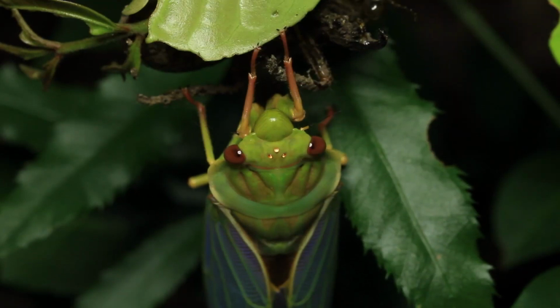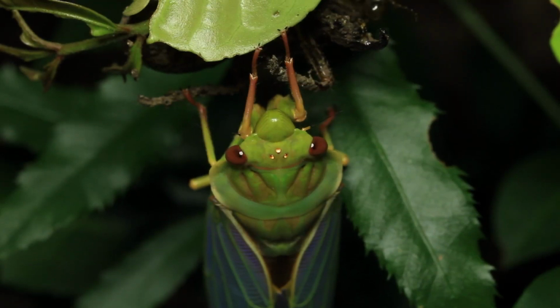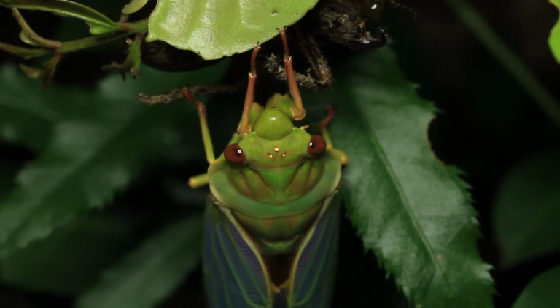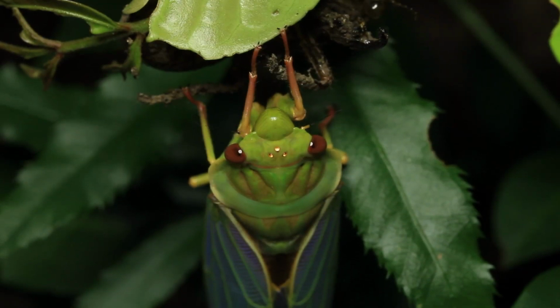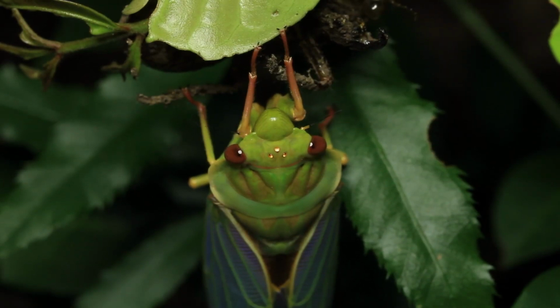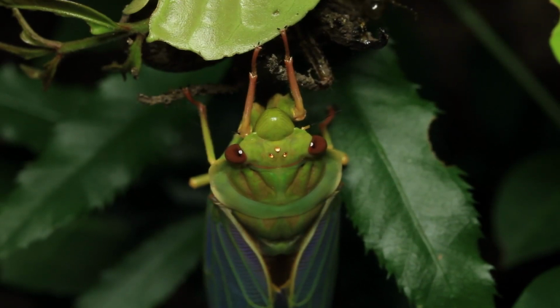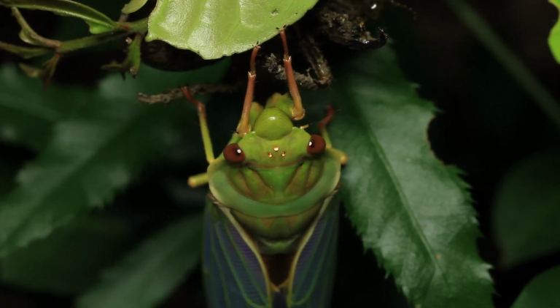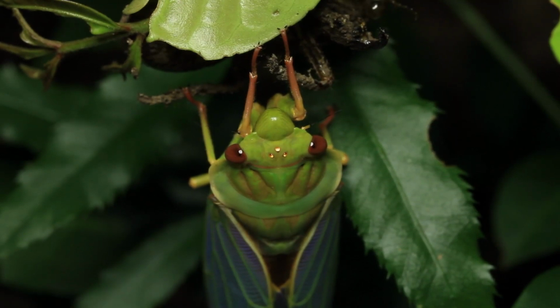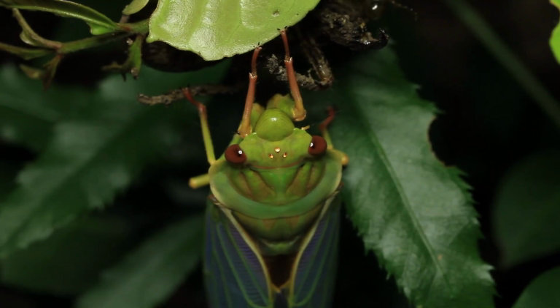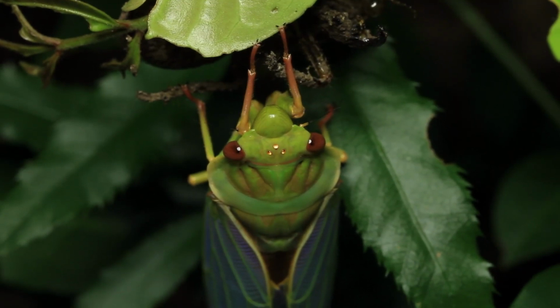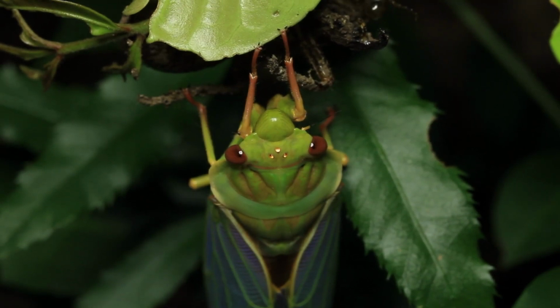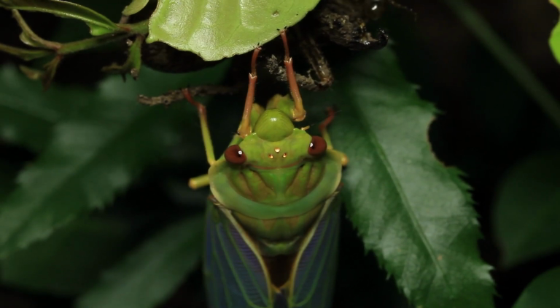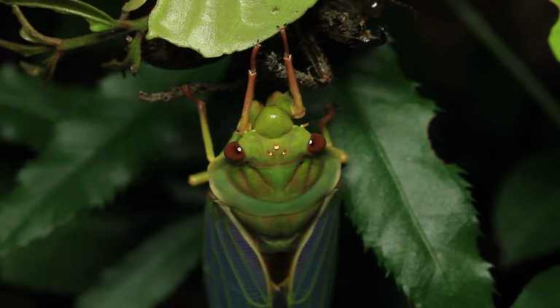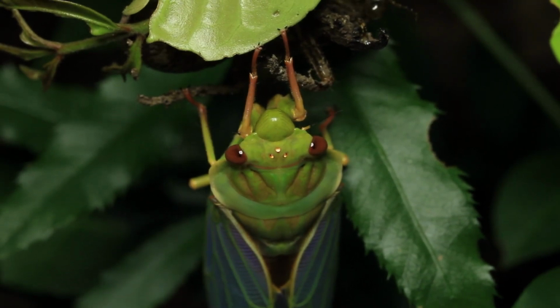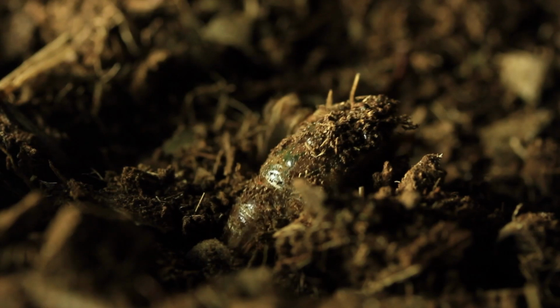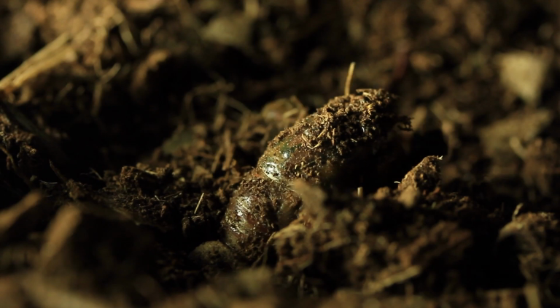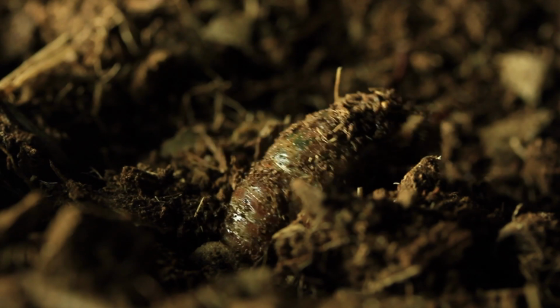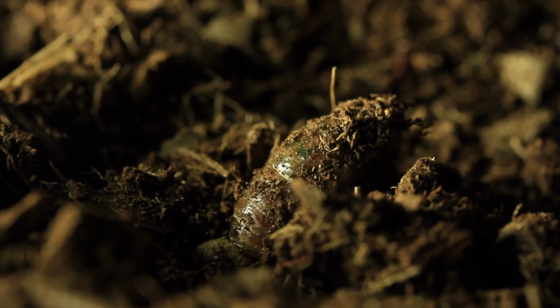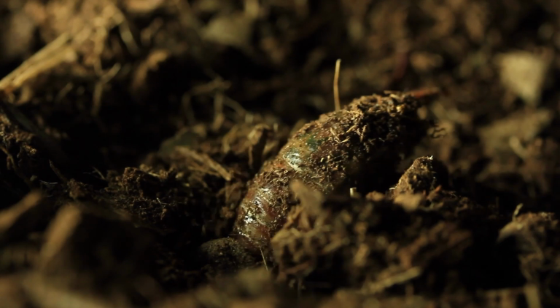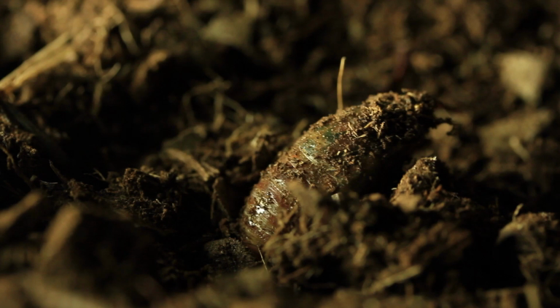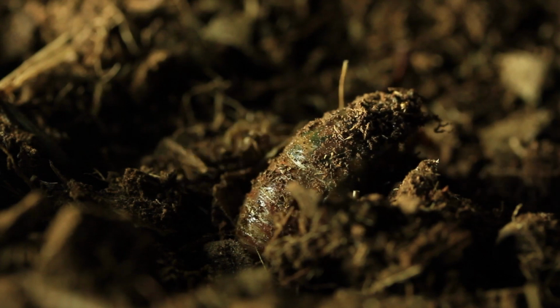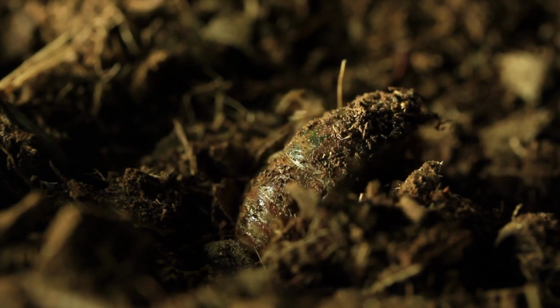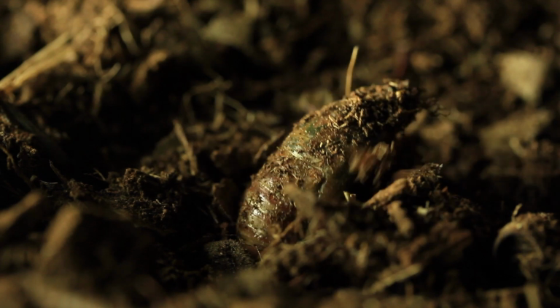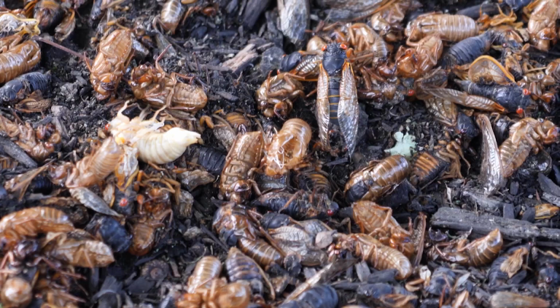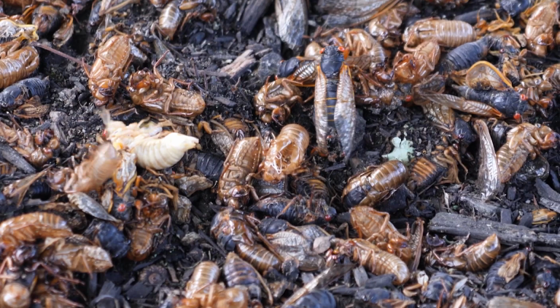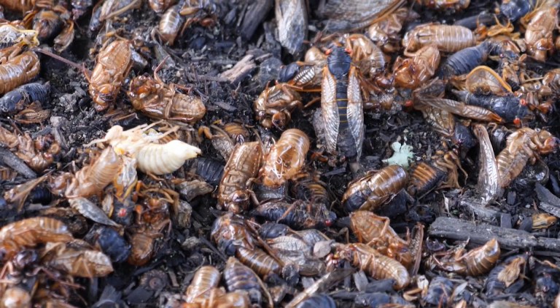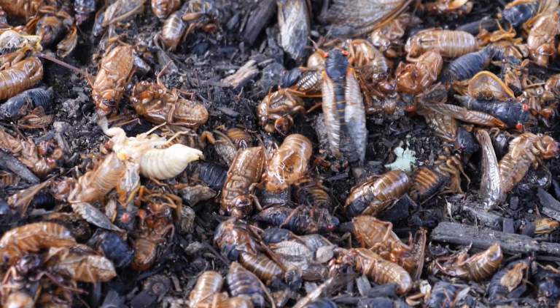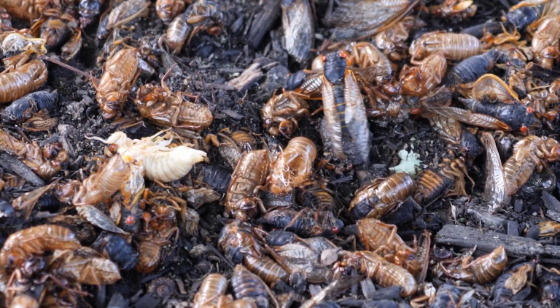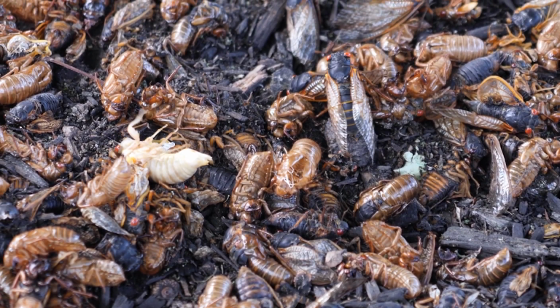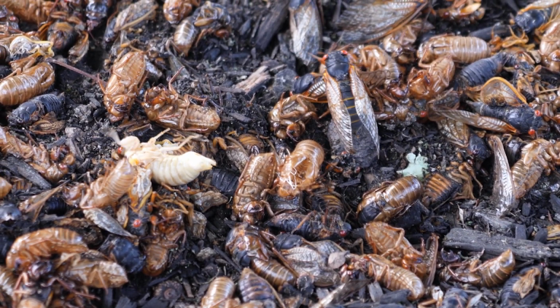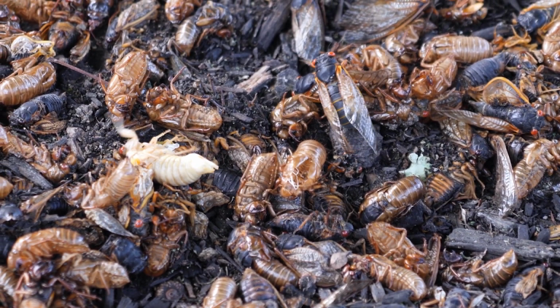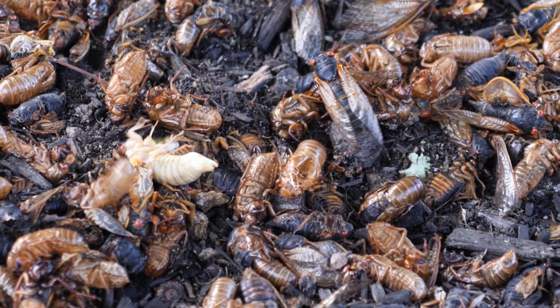All in all, cicadas are a remarkable part of nature. From their long lives underground to the rhythmic songs filling summer air, these insects remind us that there's always more to discover about the world of bugs.